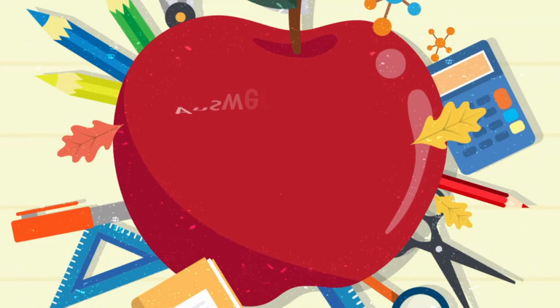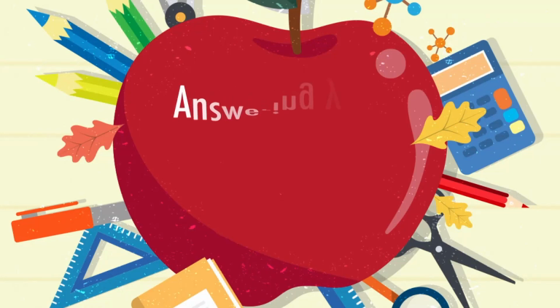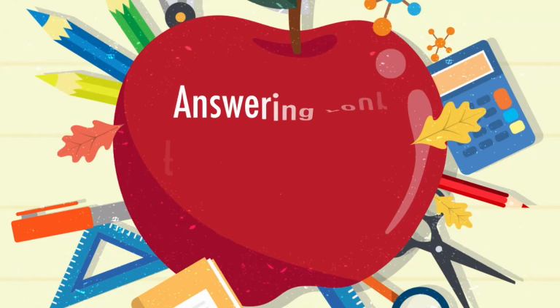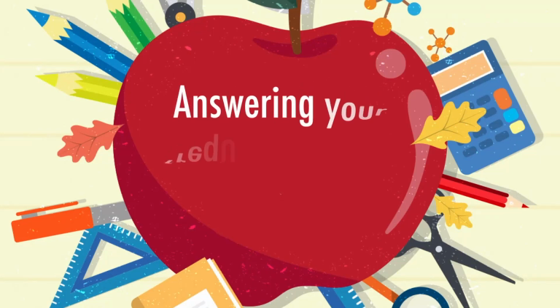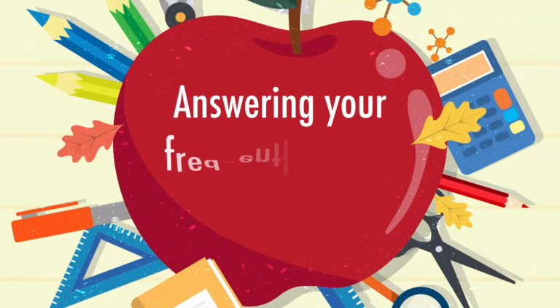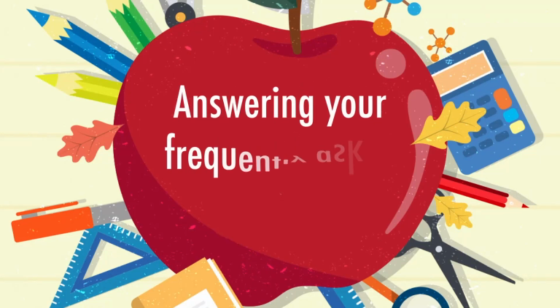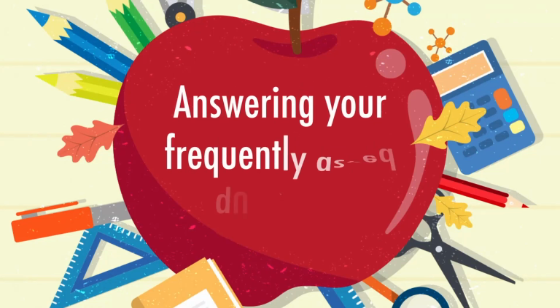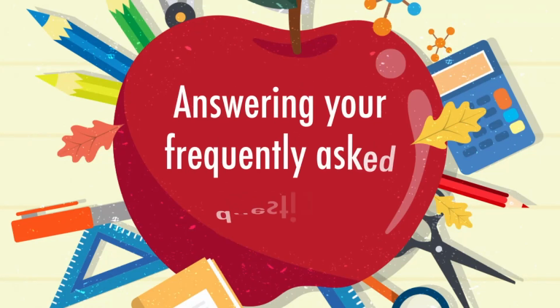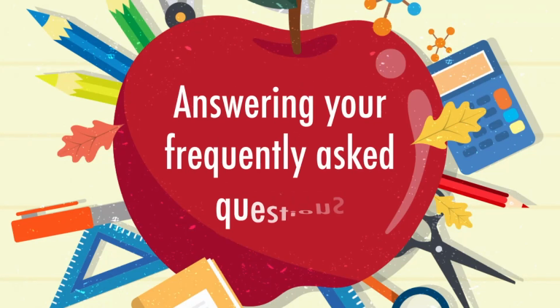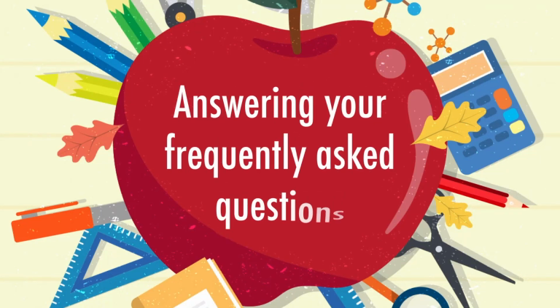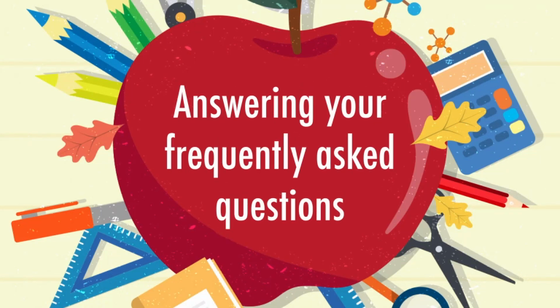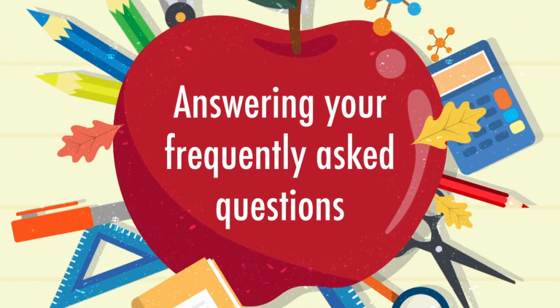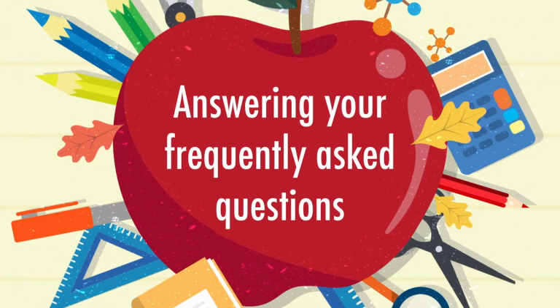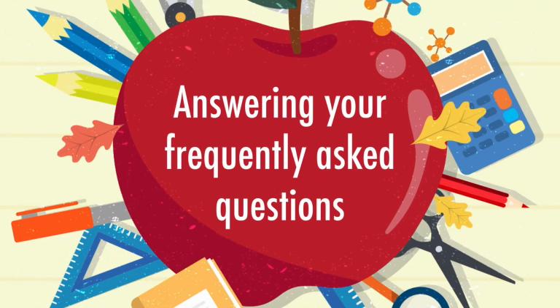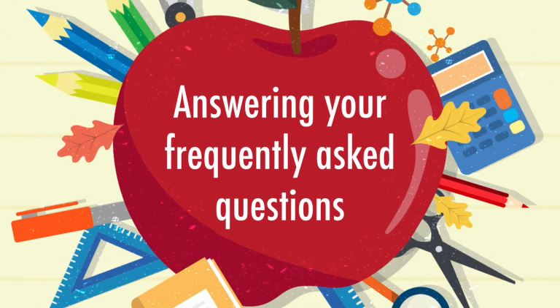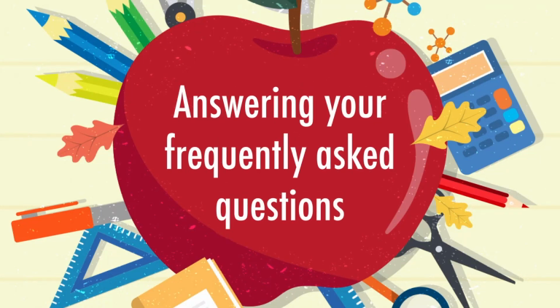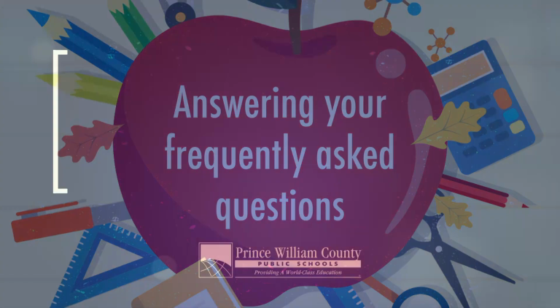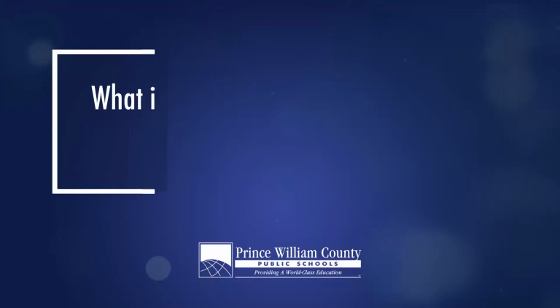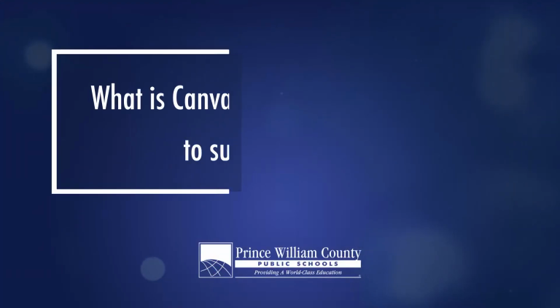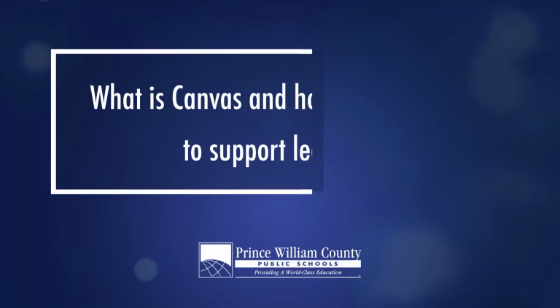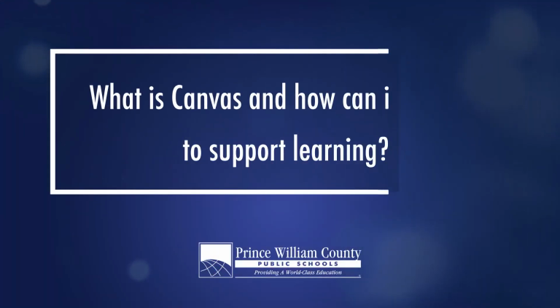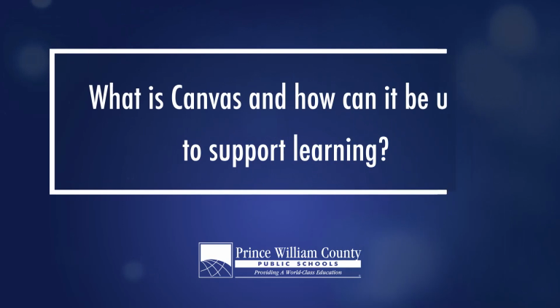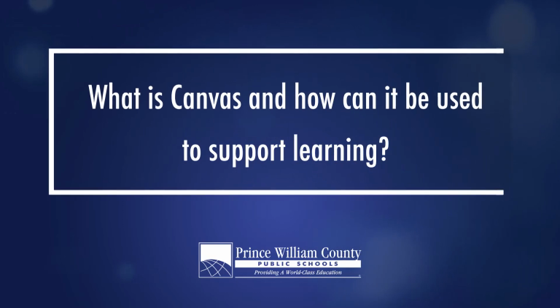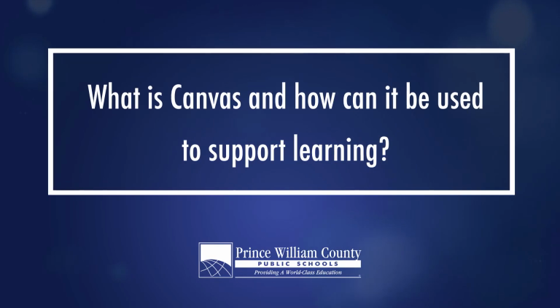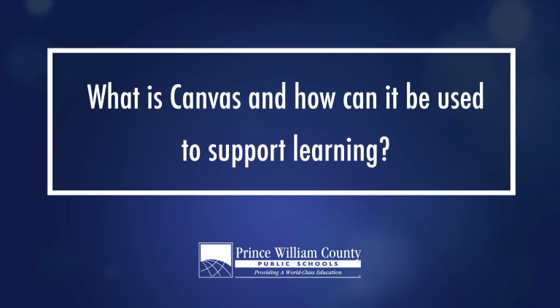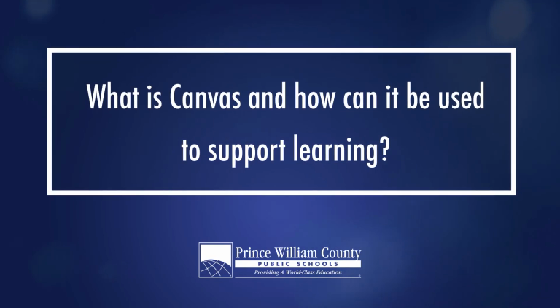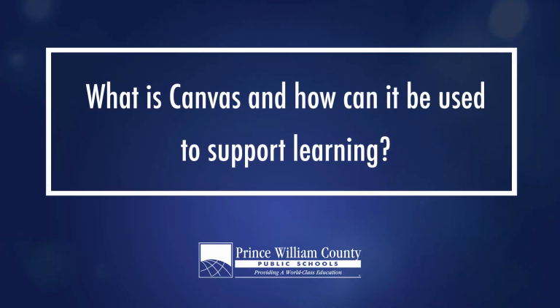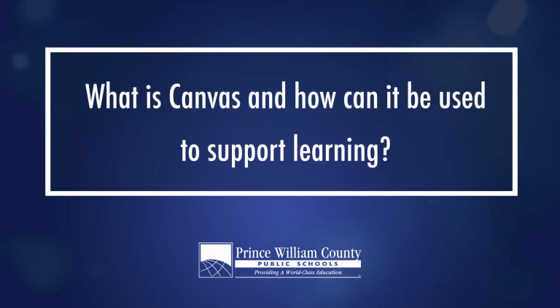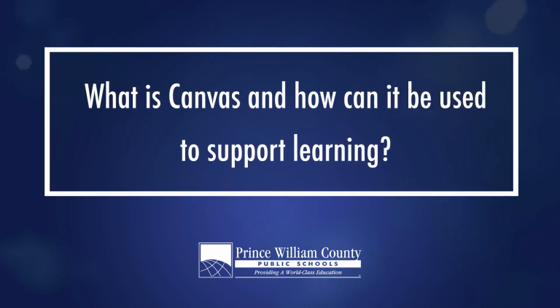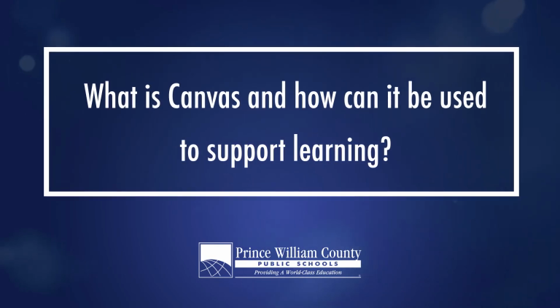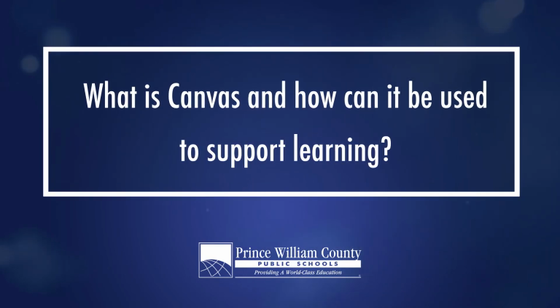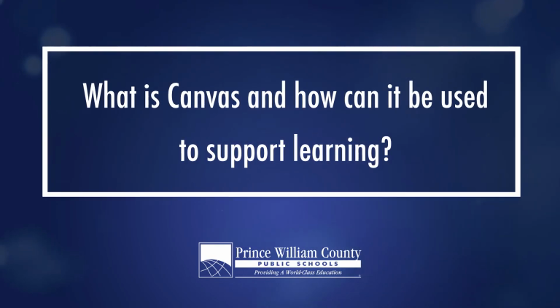Answering your frequently asked questions. What is Canvas and how can it be used to support learning?